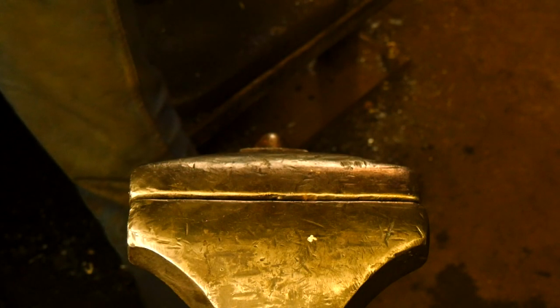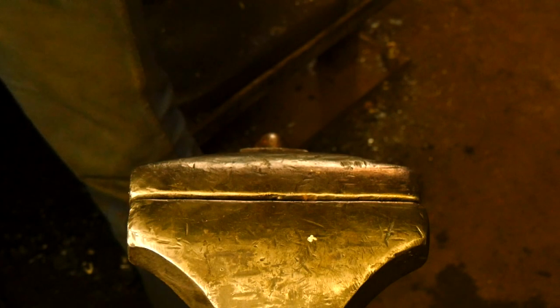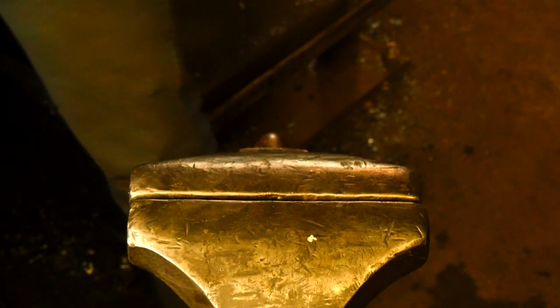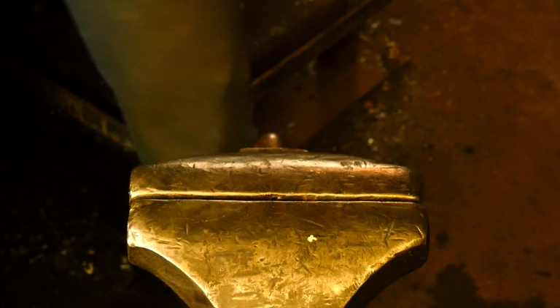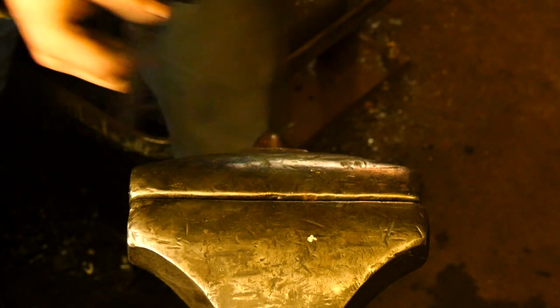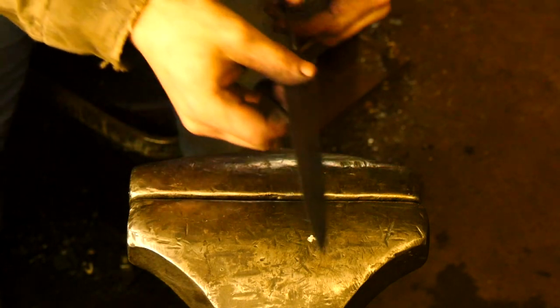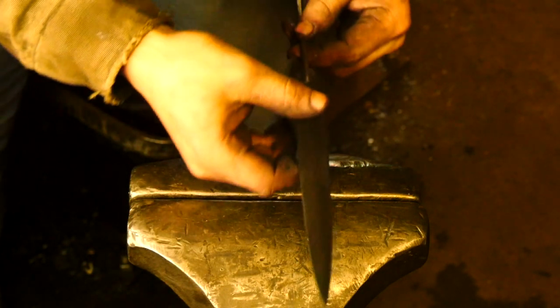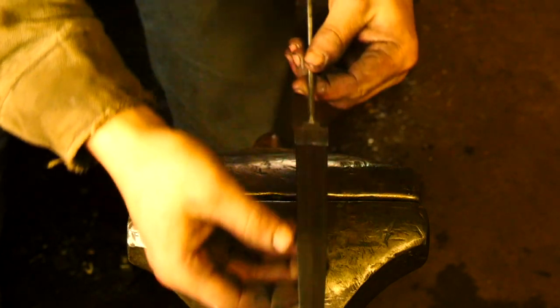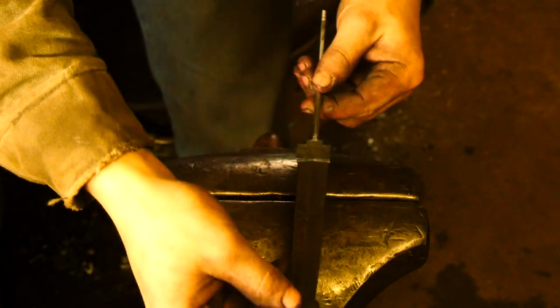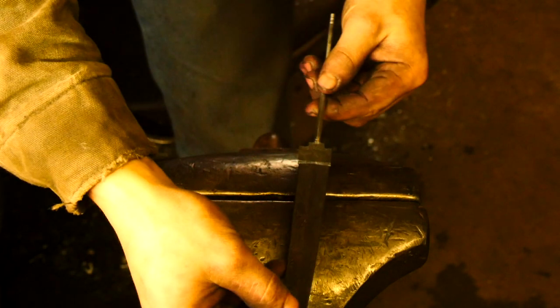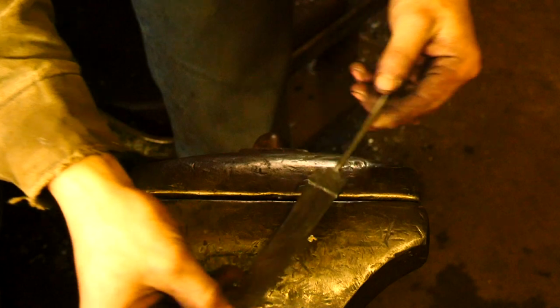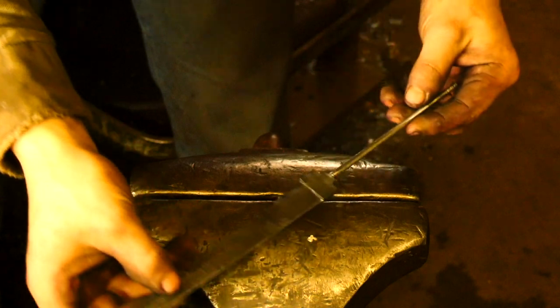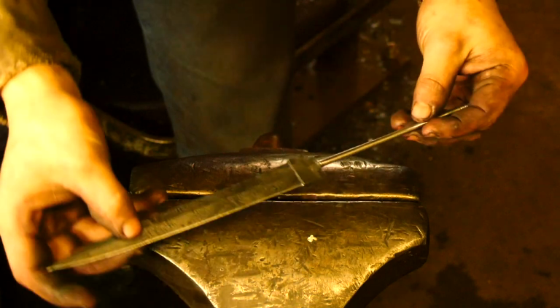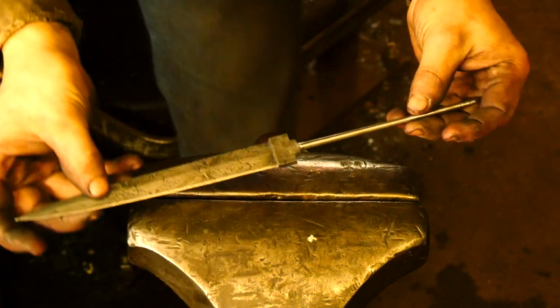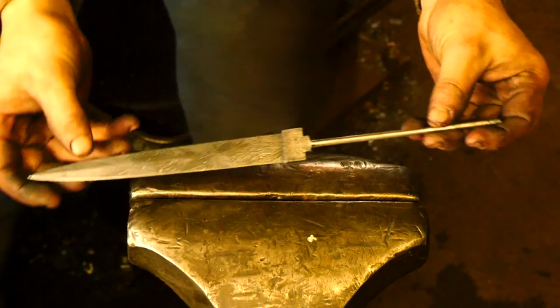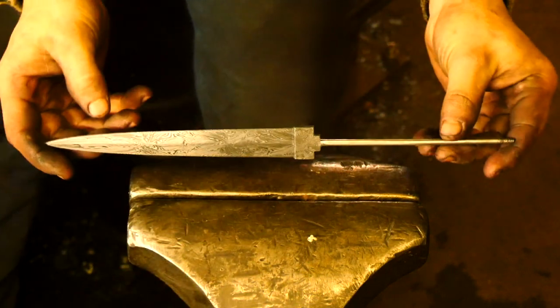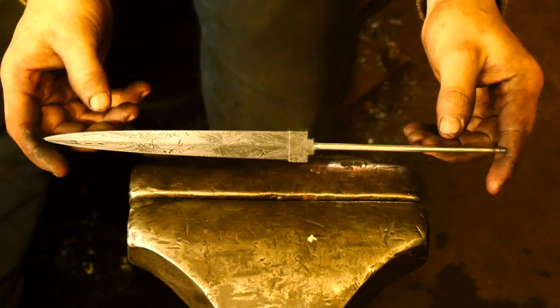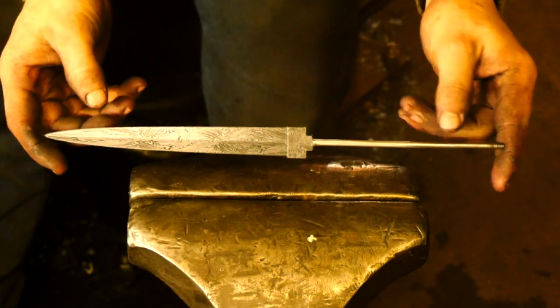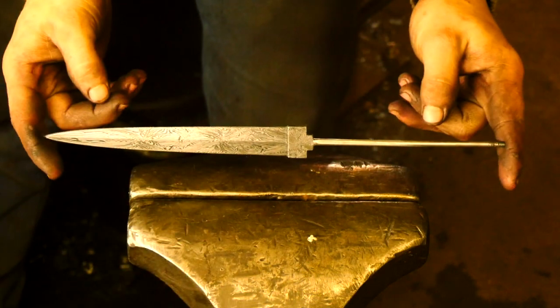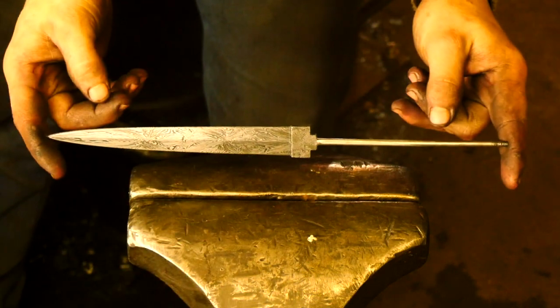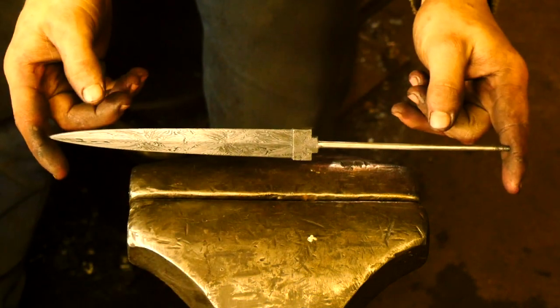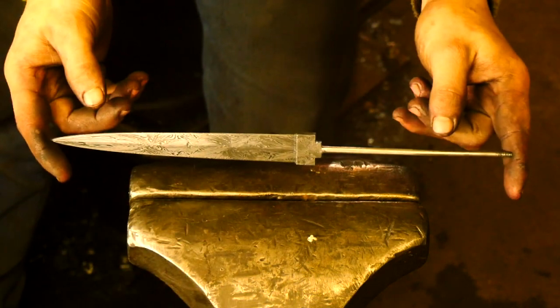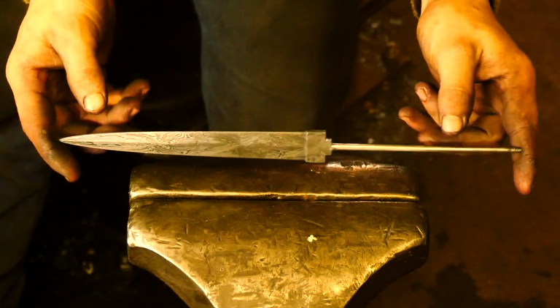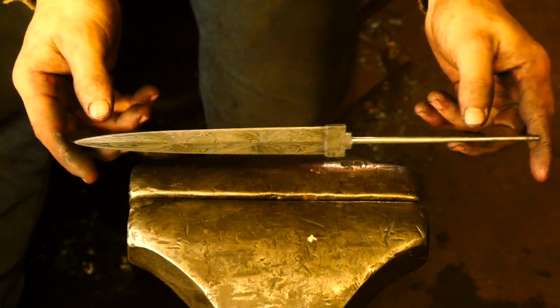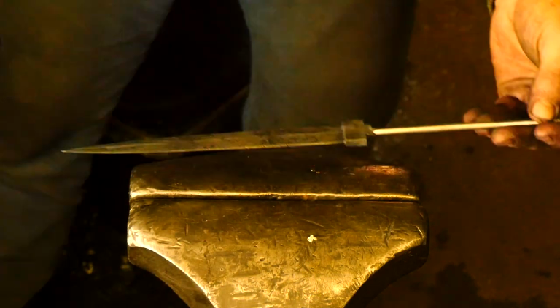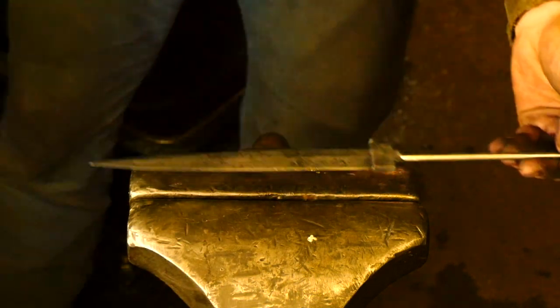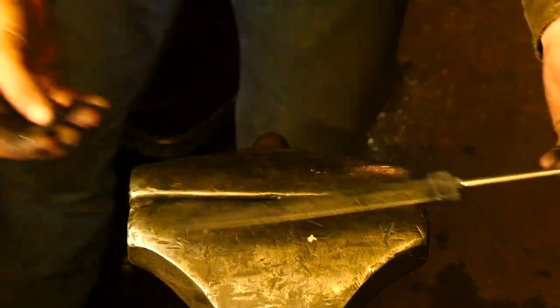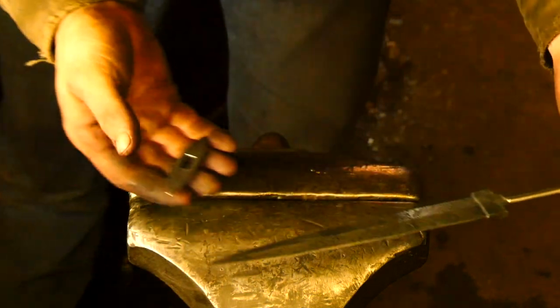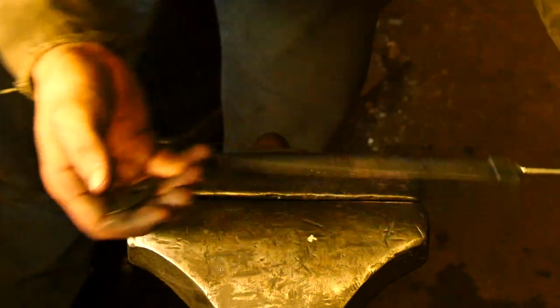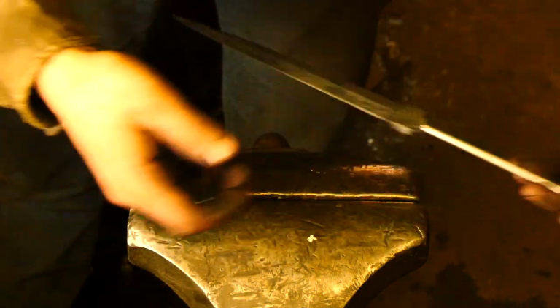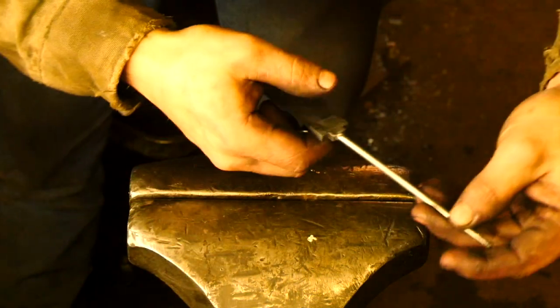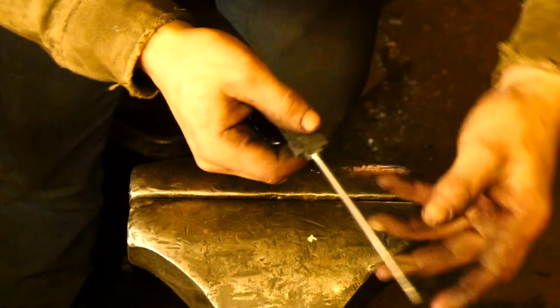Step number one — part number one is the blade itself. Number two, the watchable what's it.